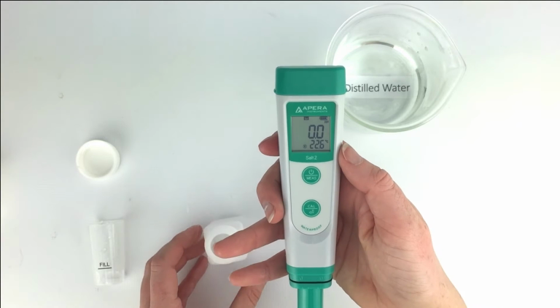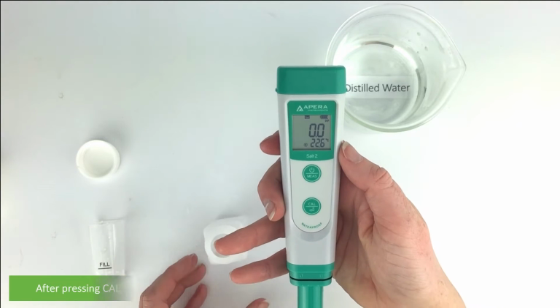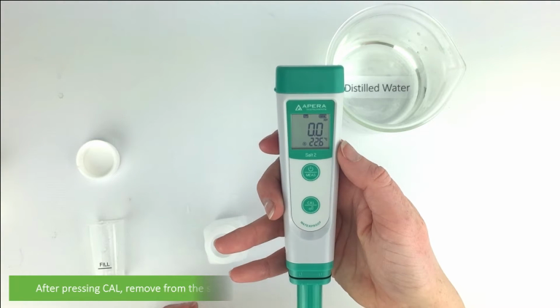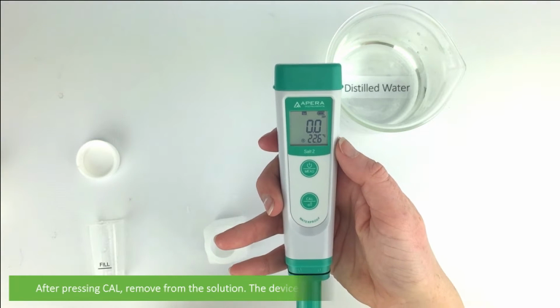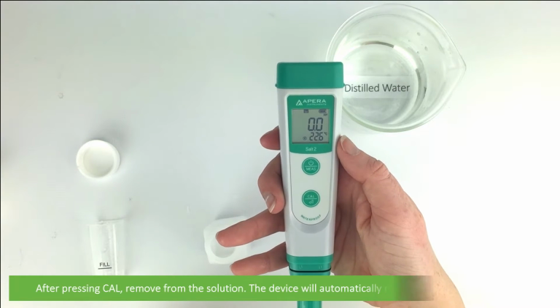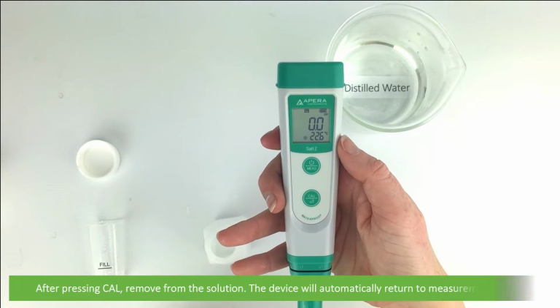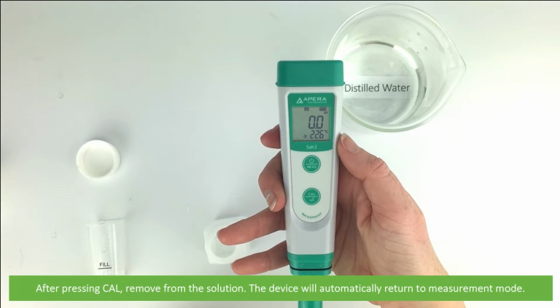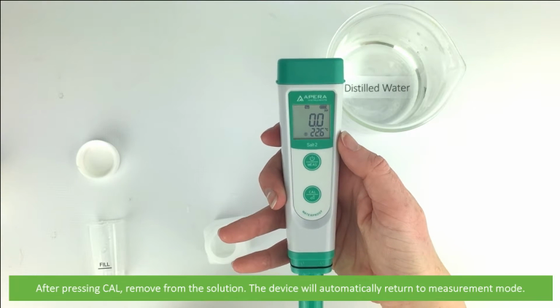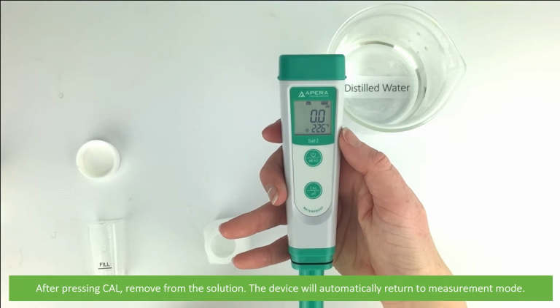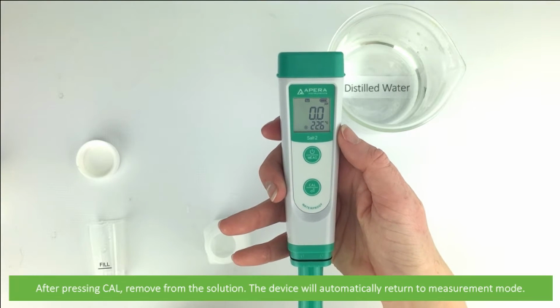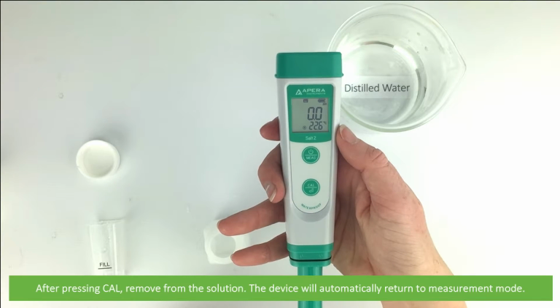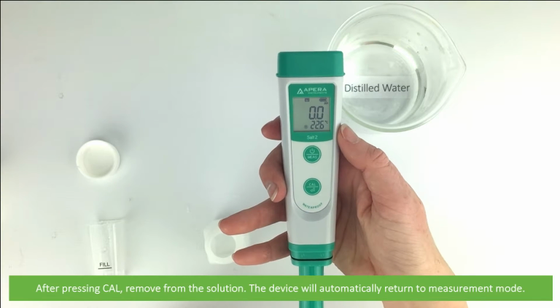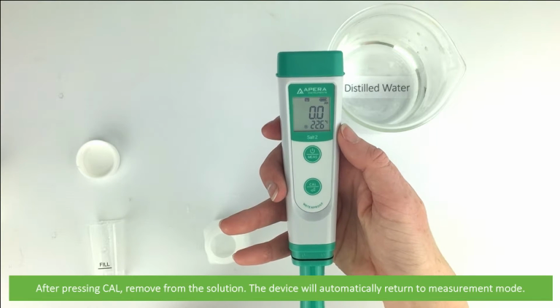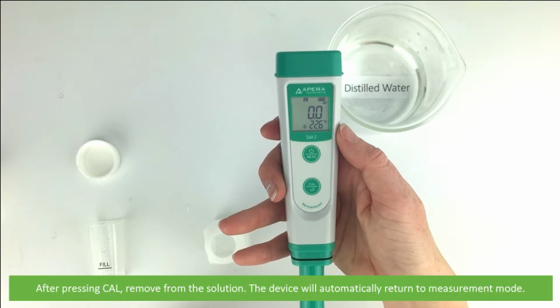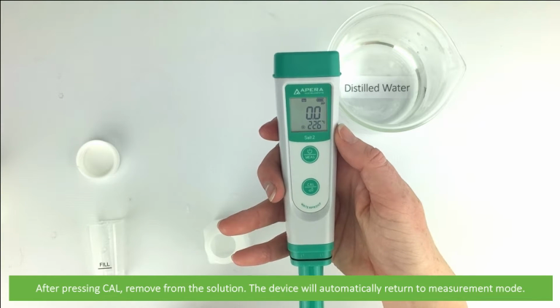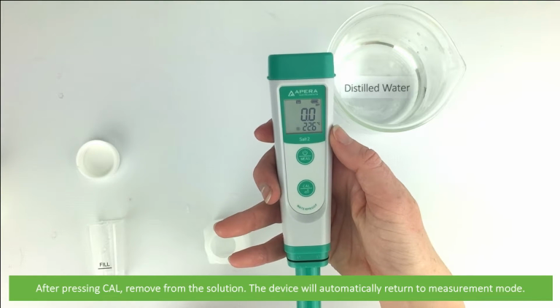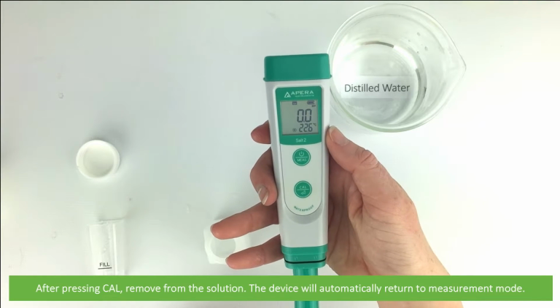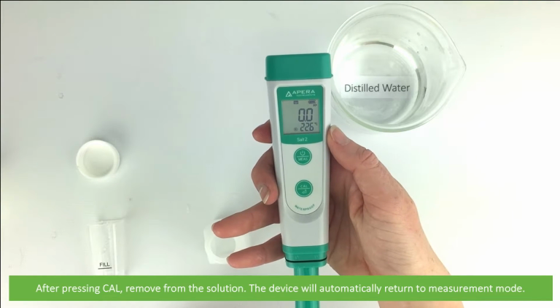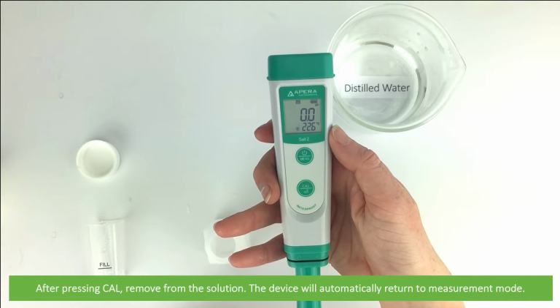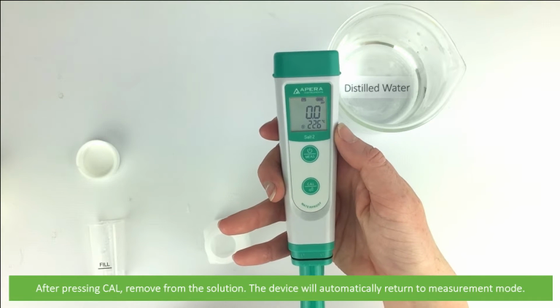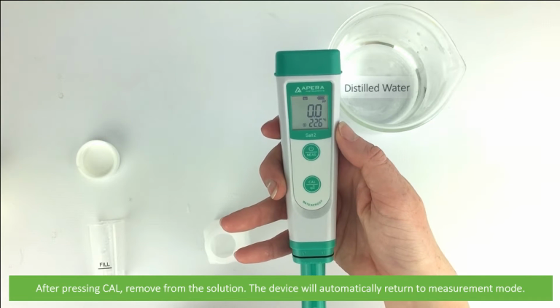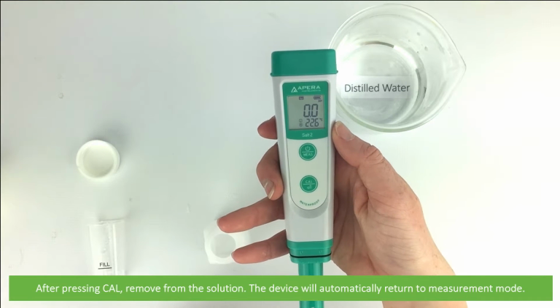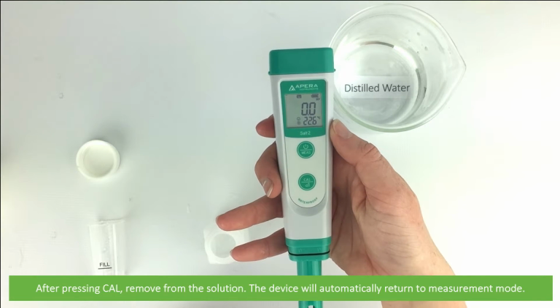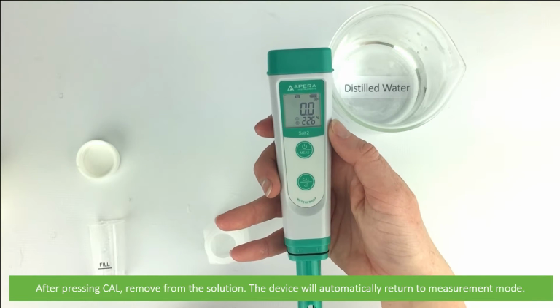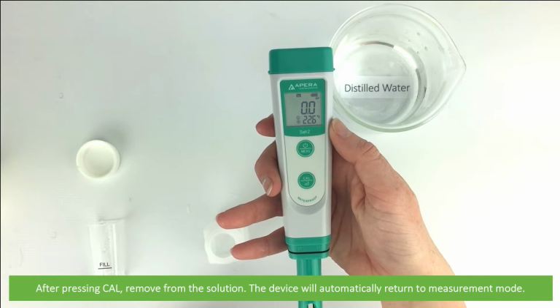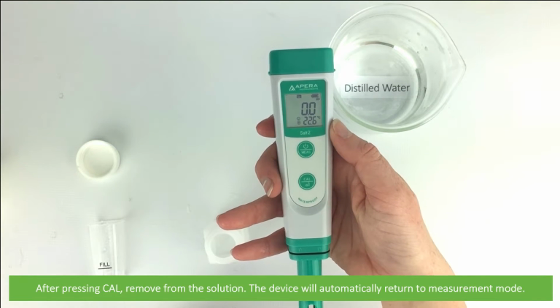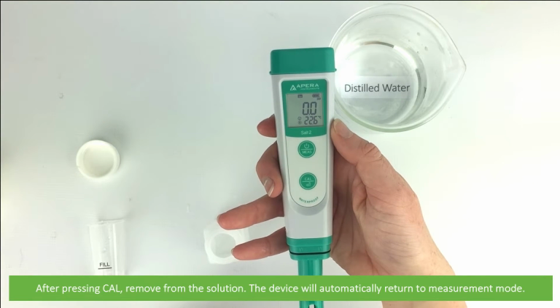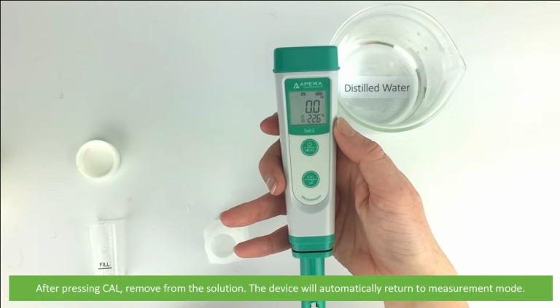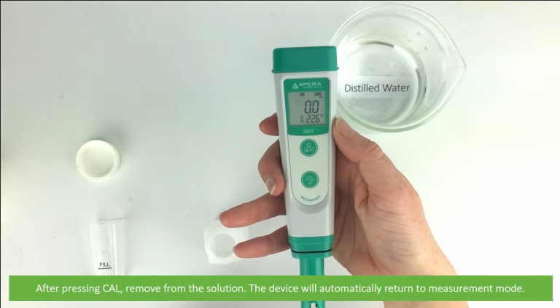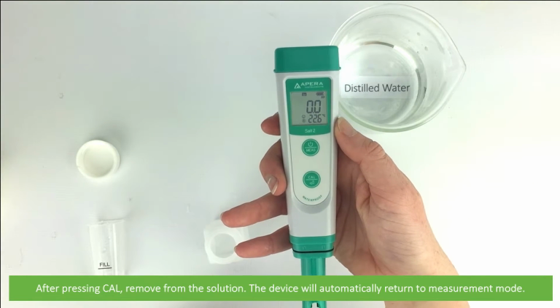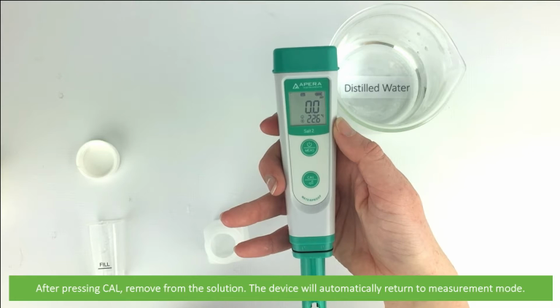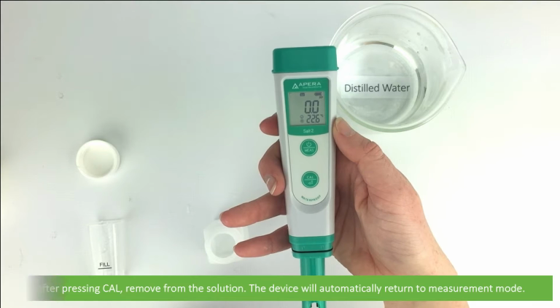Once you've pressed CAL, remove from the solution. The device will automatically return to measurement mode.